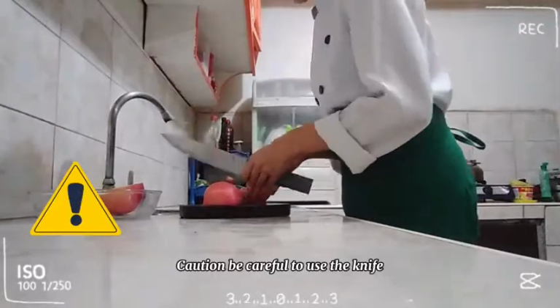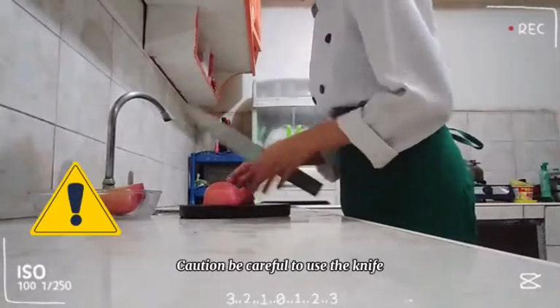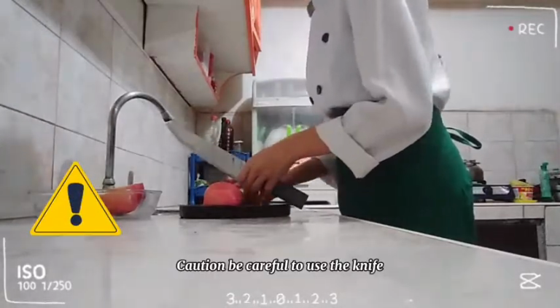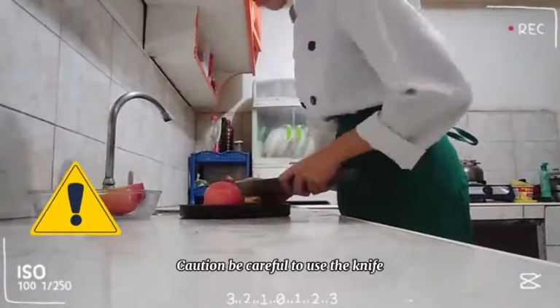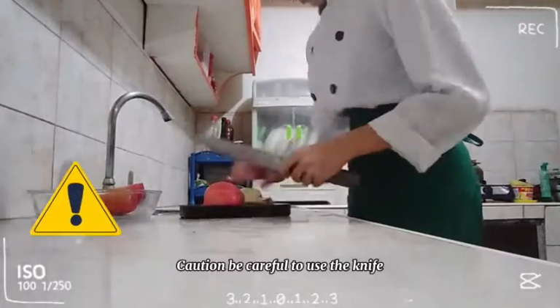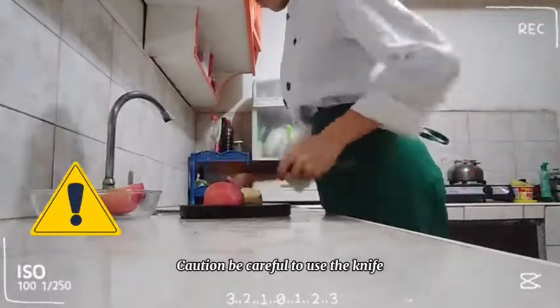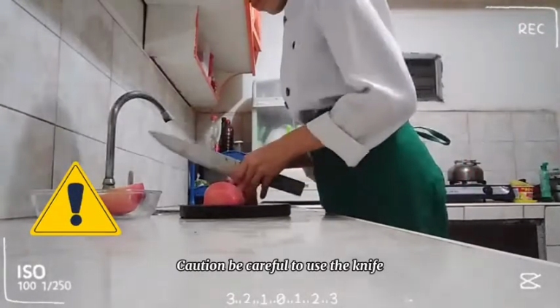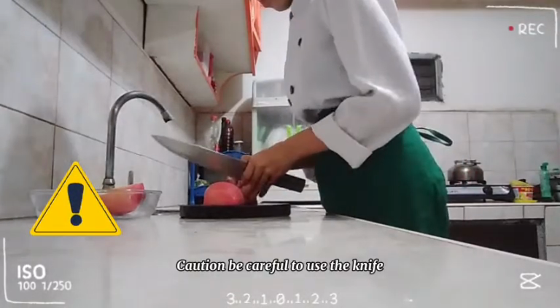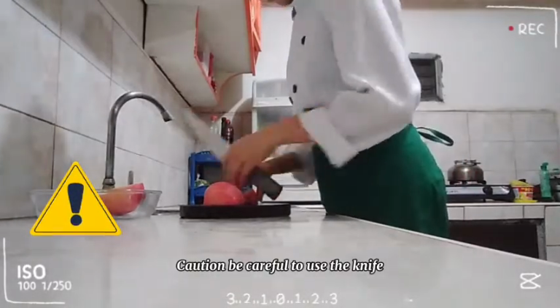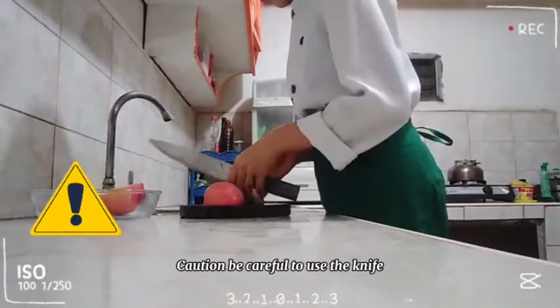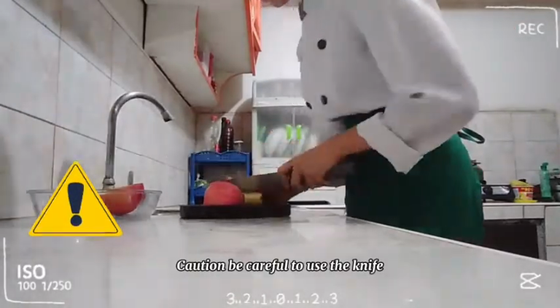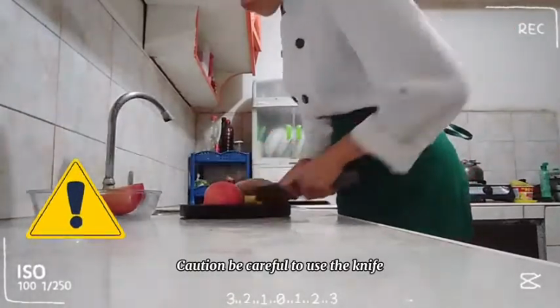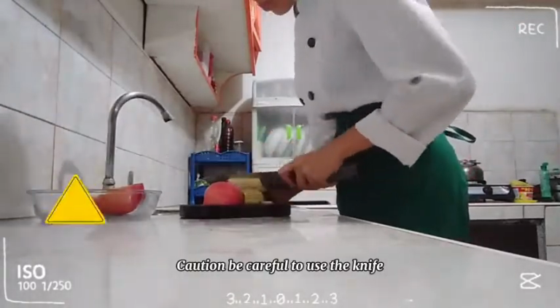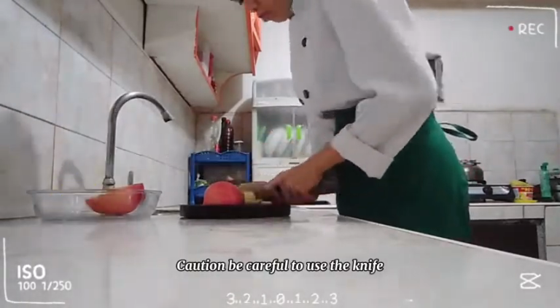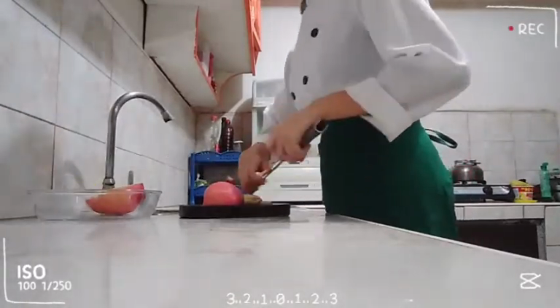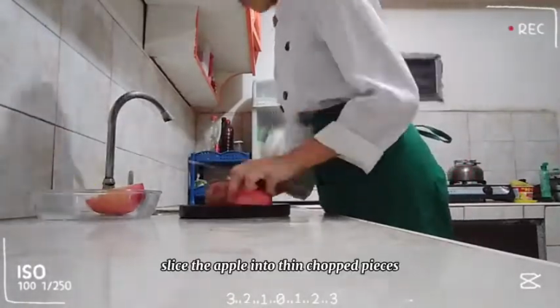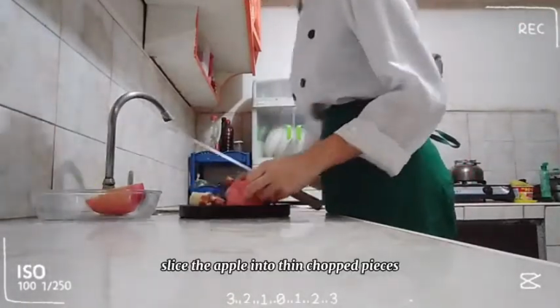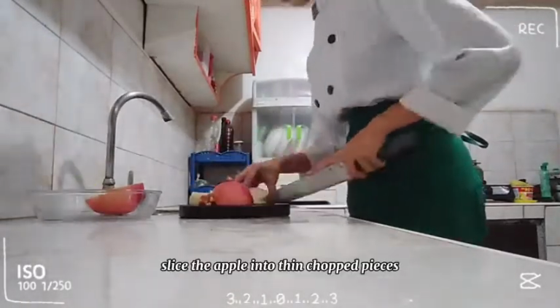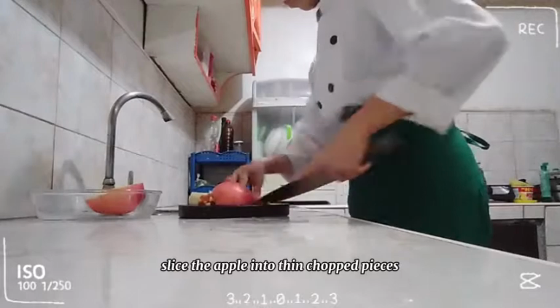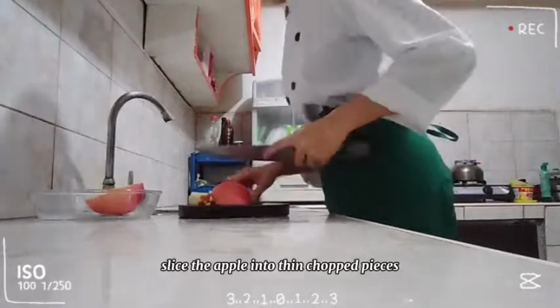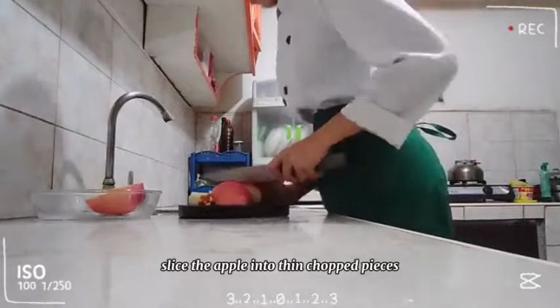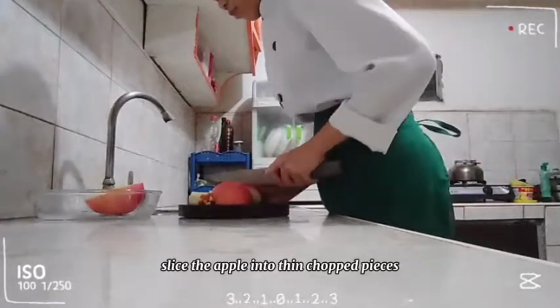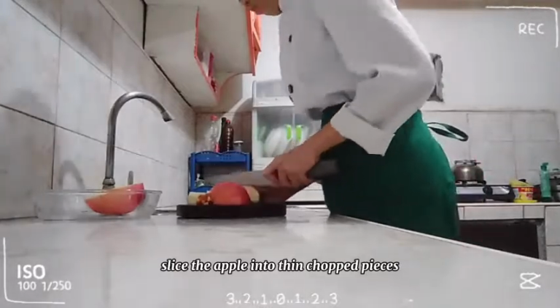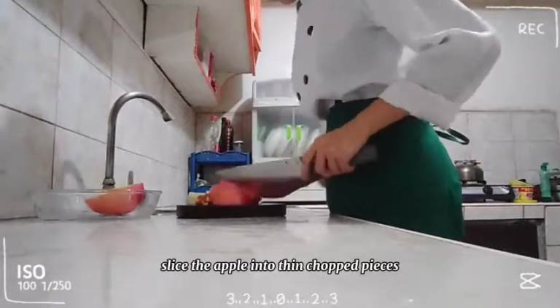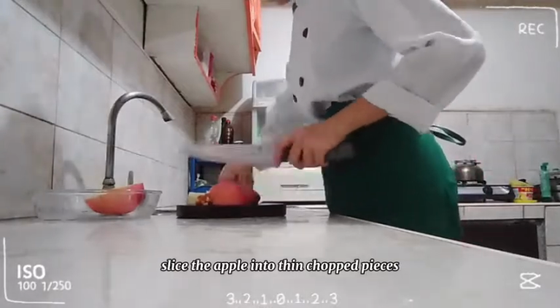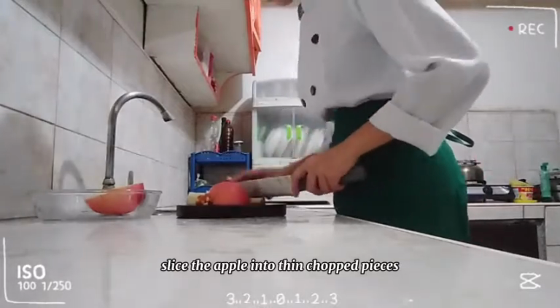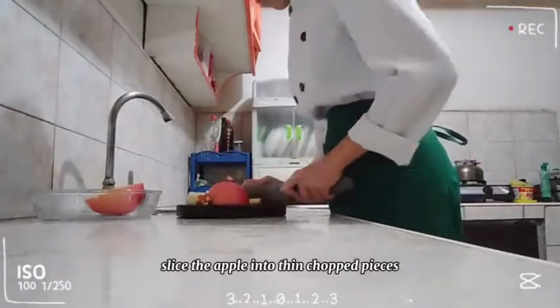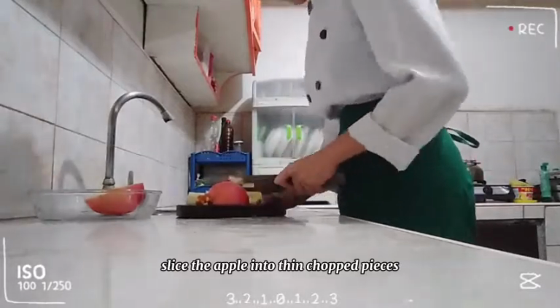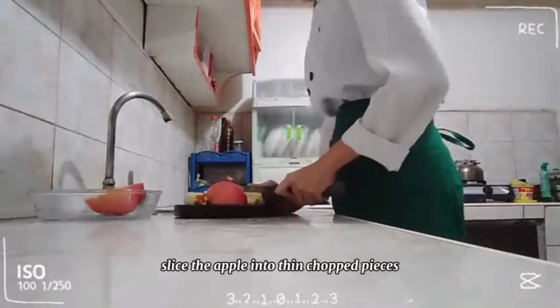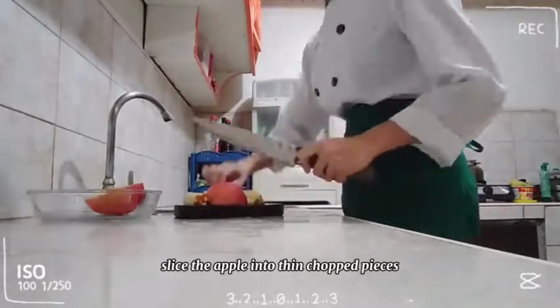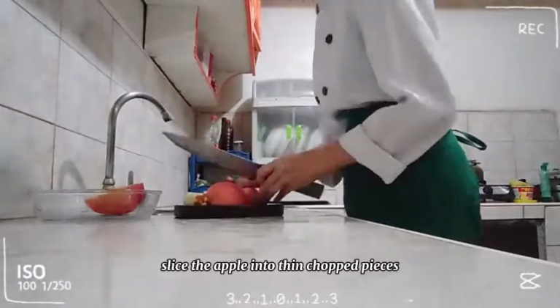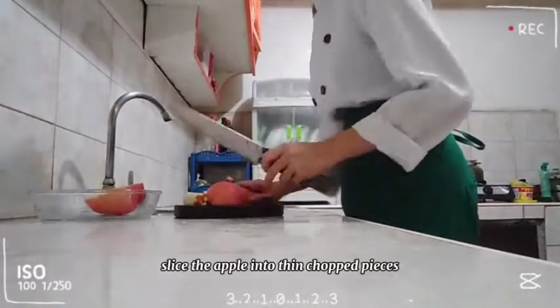Caution! Be careful to use the knife. Slice the apple into thin chopped pieces.